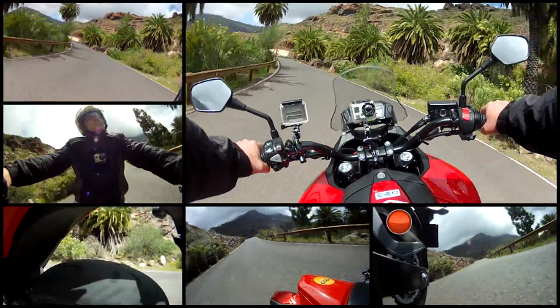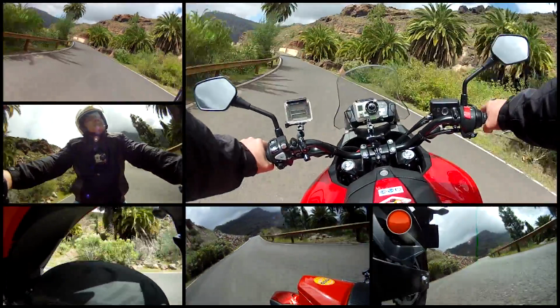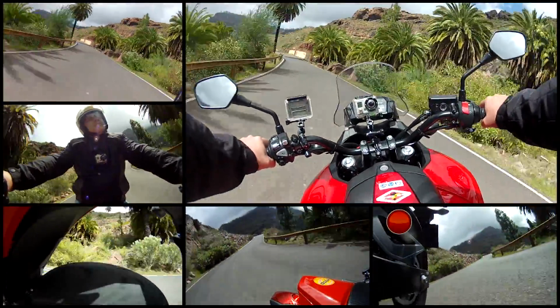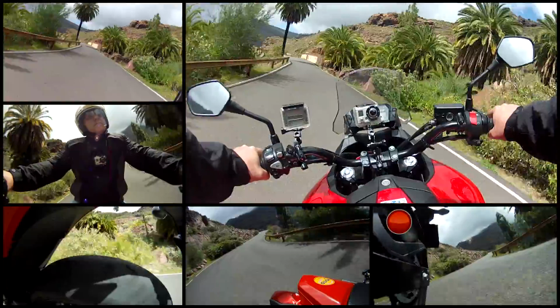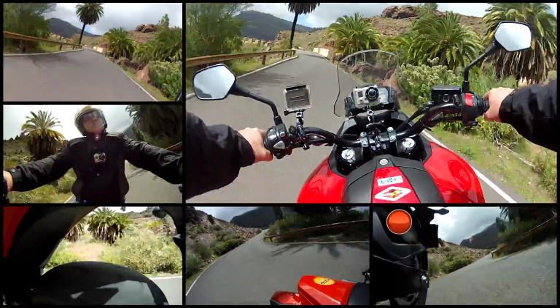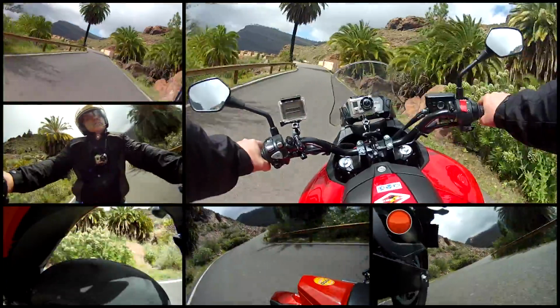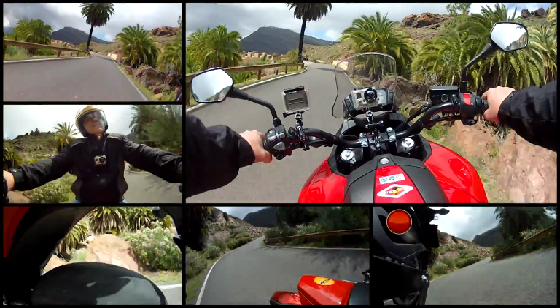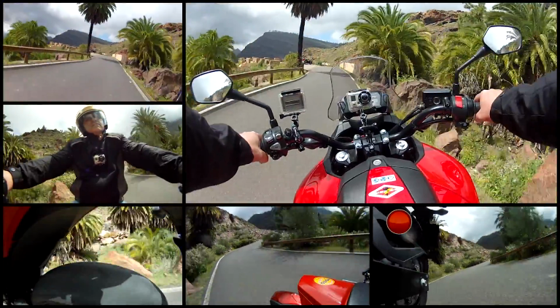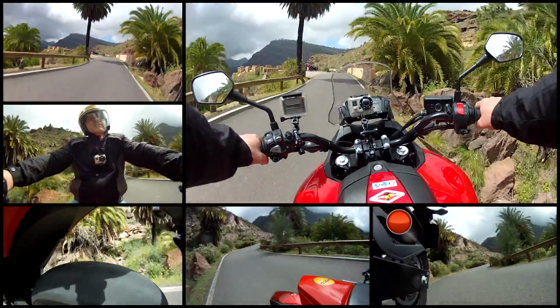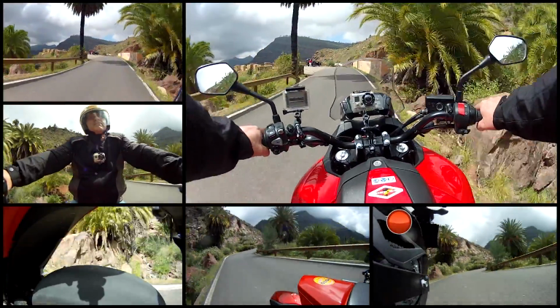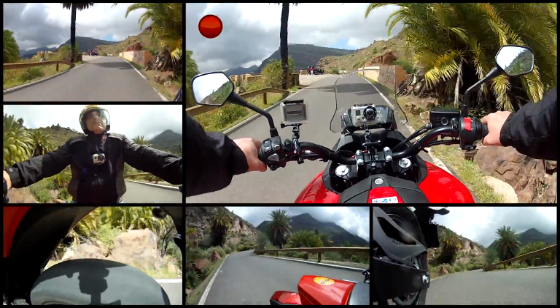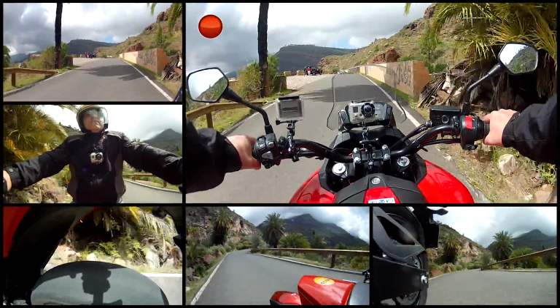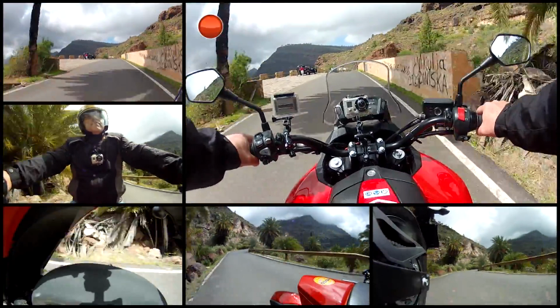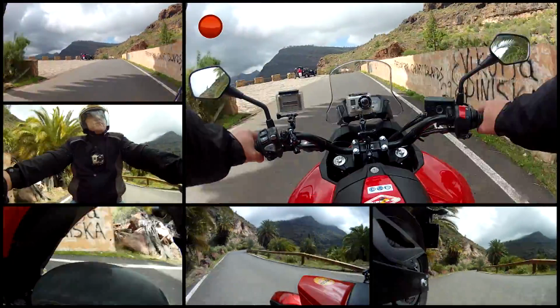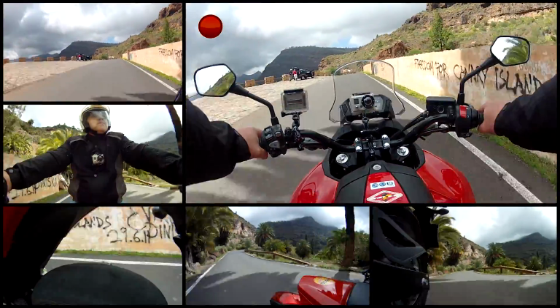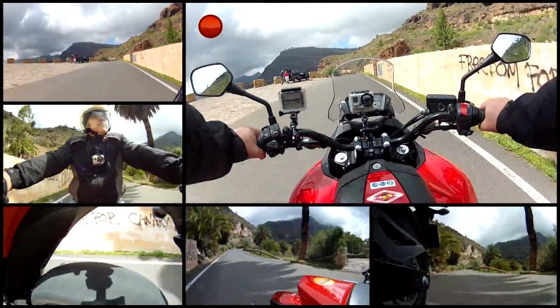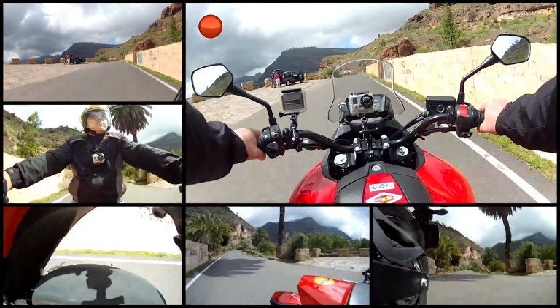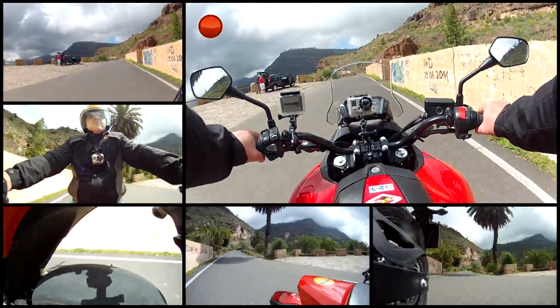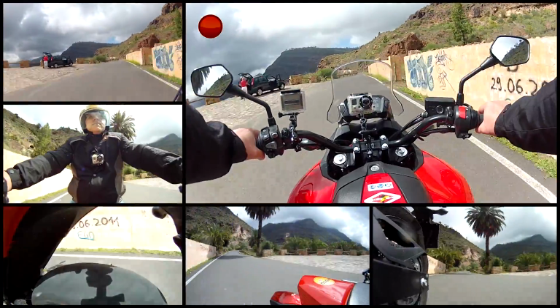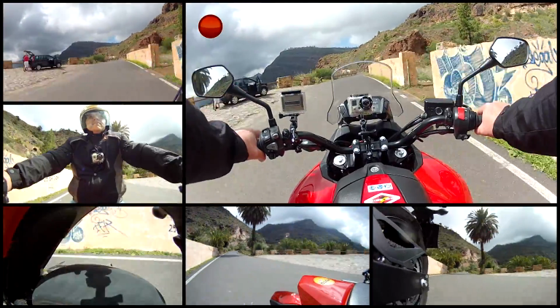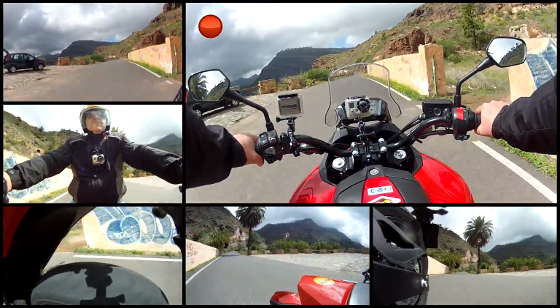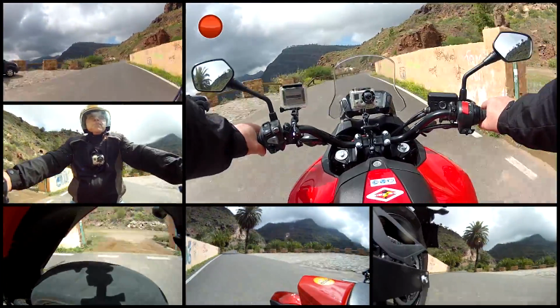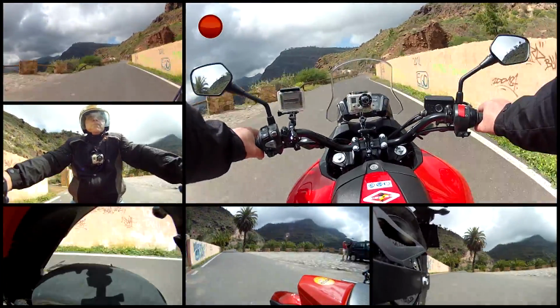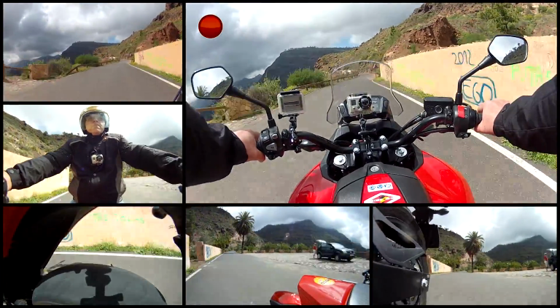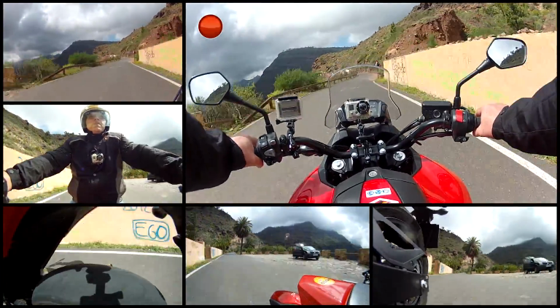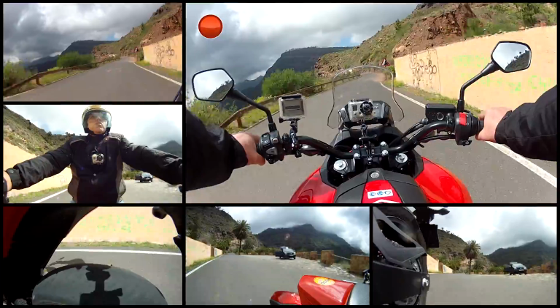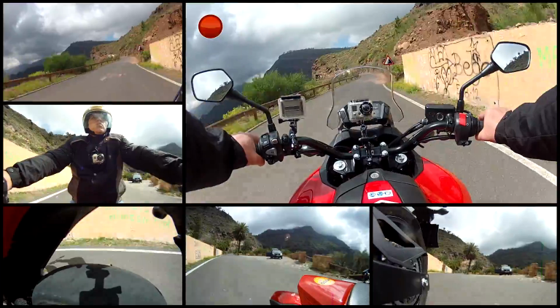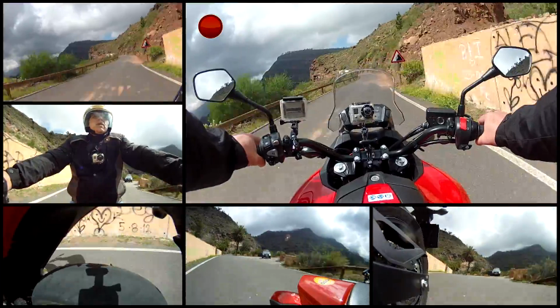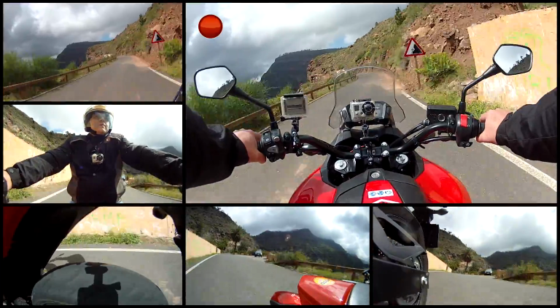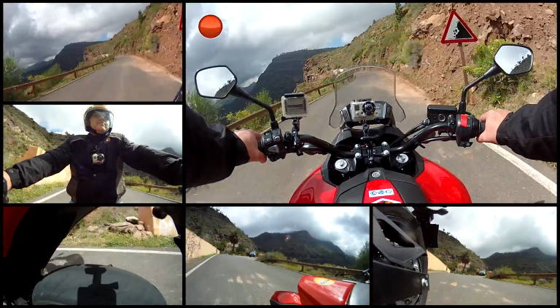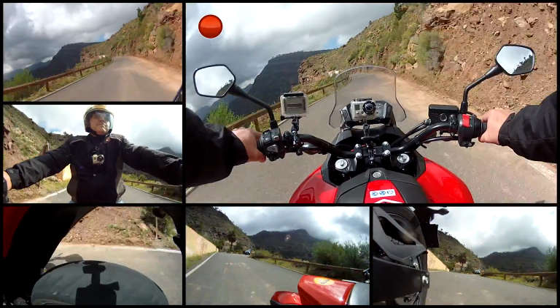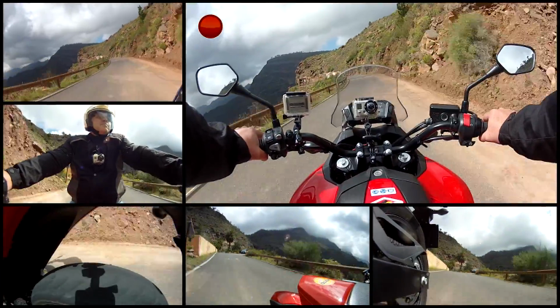The road surface is fine for the most part, but you still need to be aware of sand and rocks which may have fallen from the hillside.